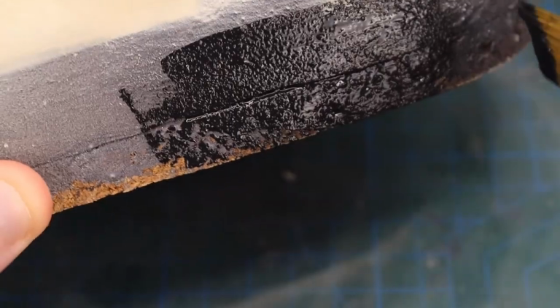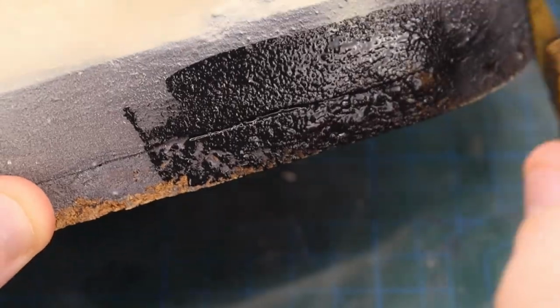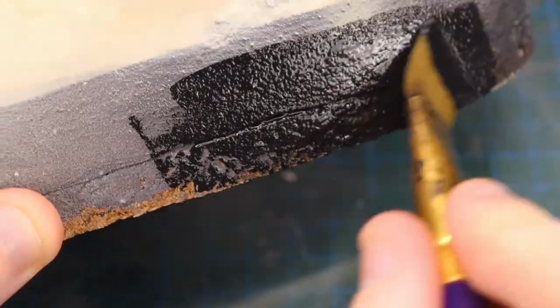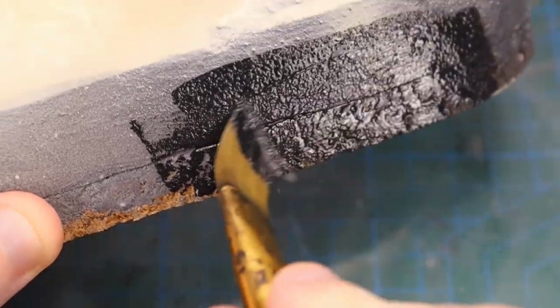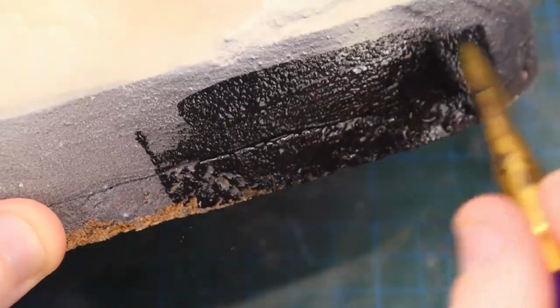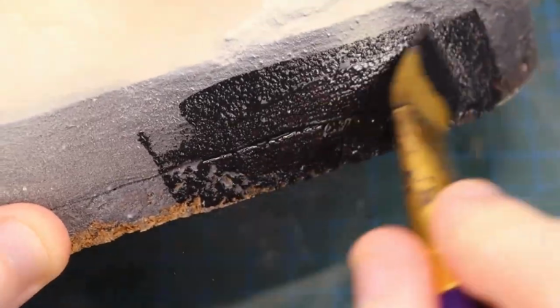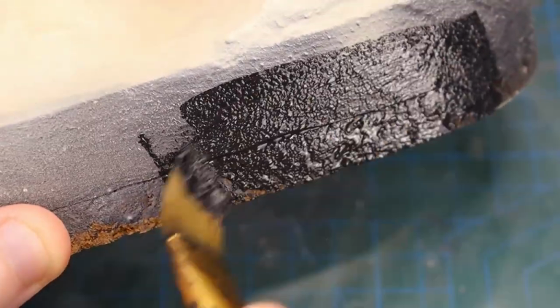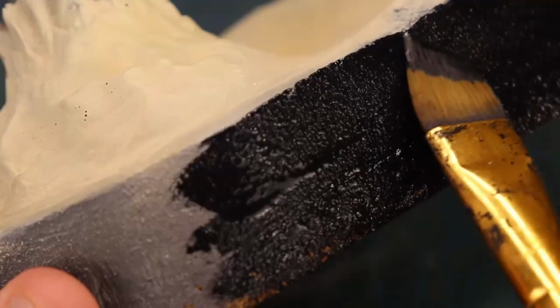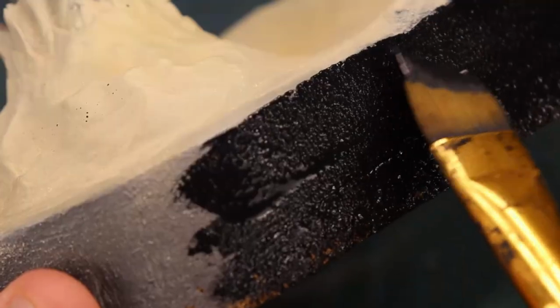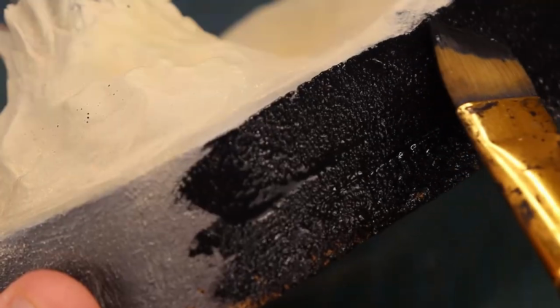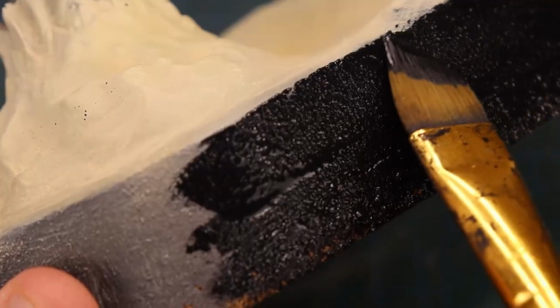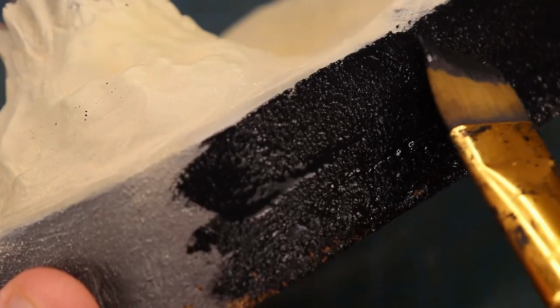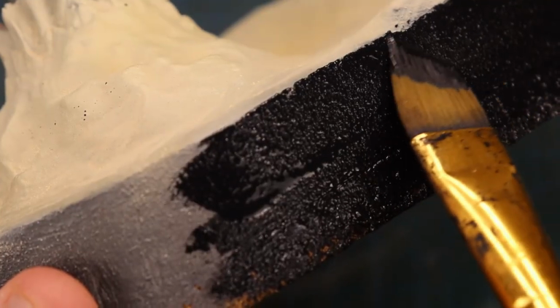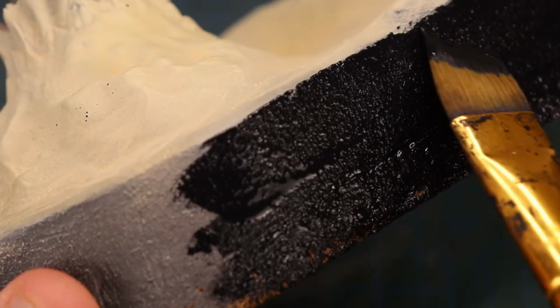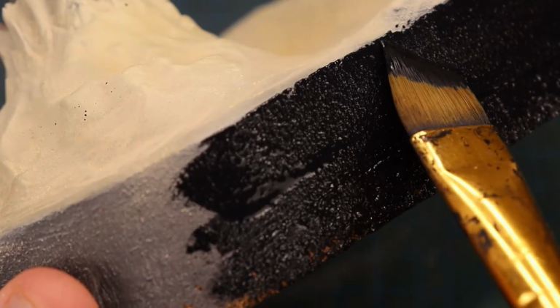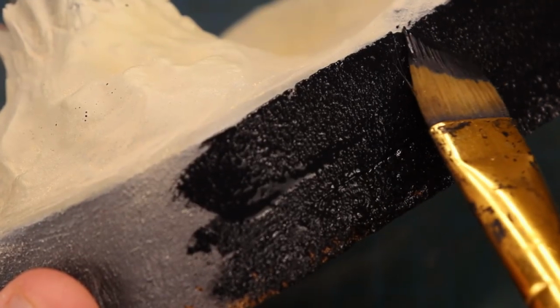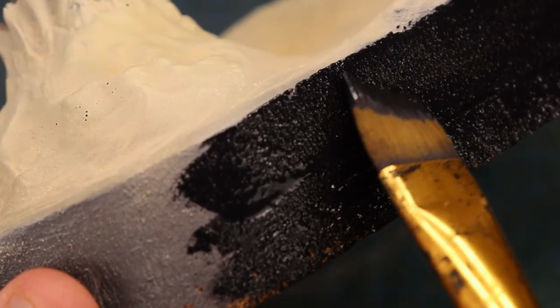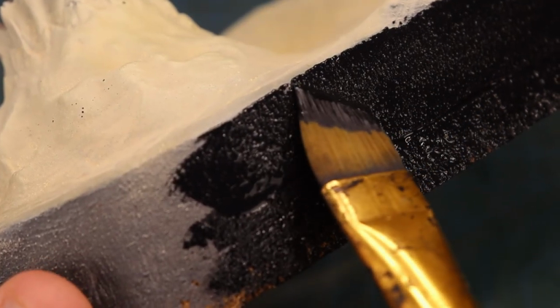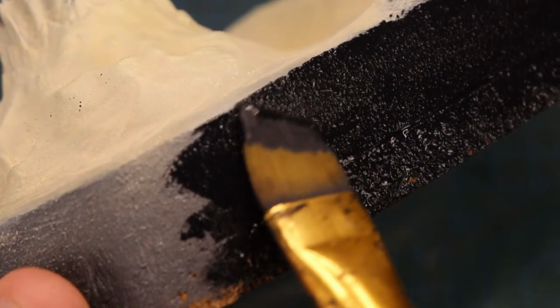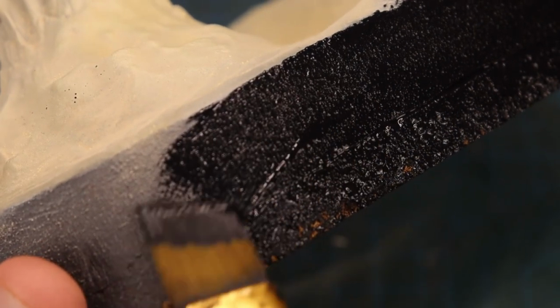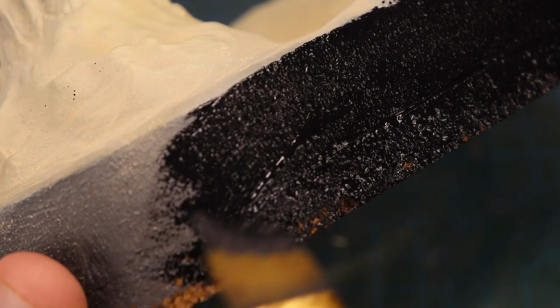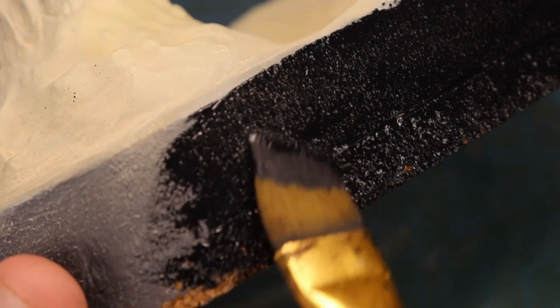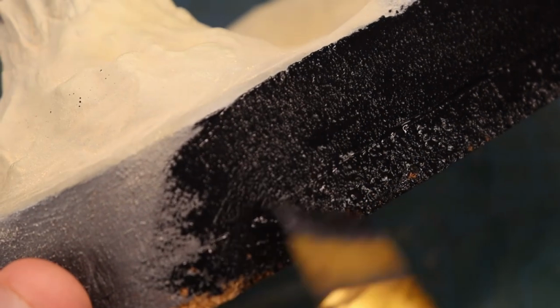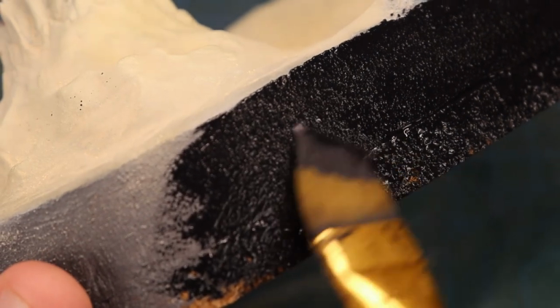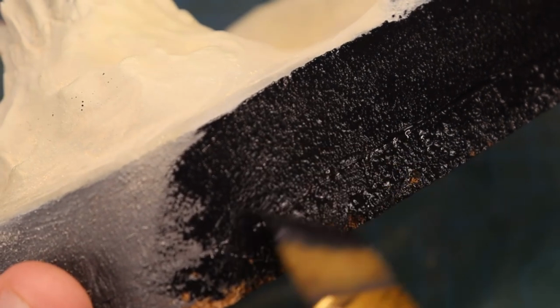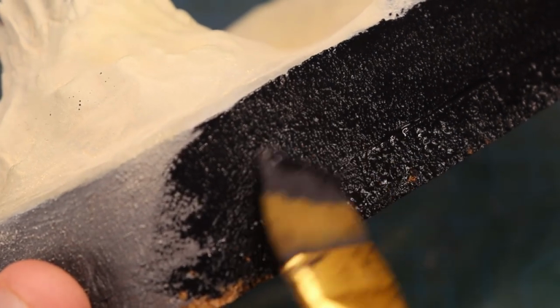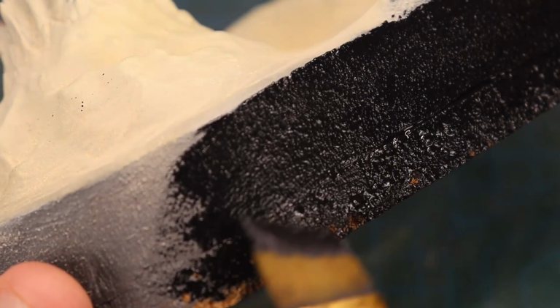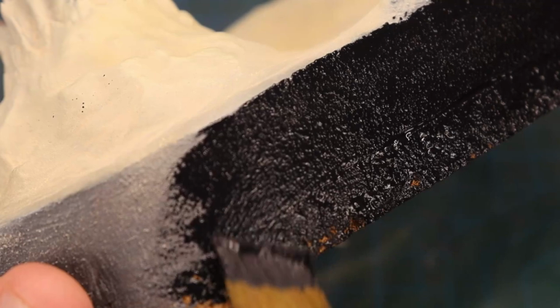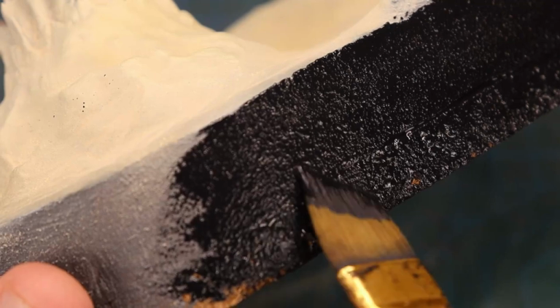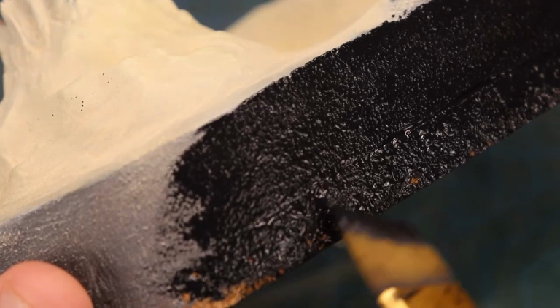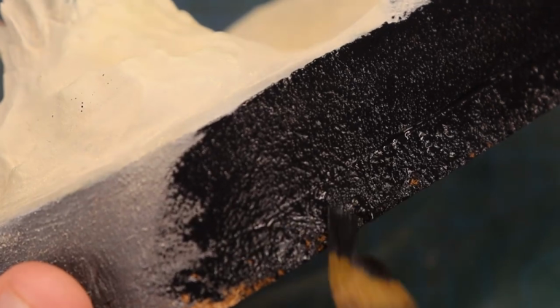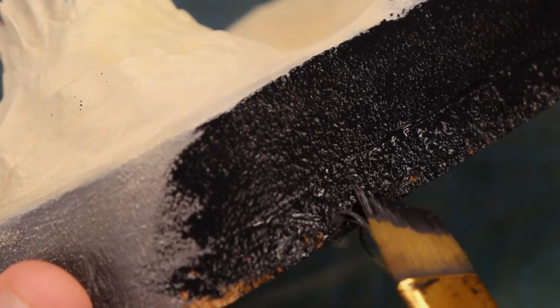I gave the diorama a fresh coat of black paint on the base rim and it was on to the glamour shots.